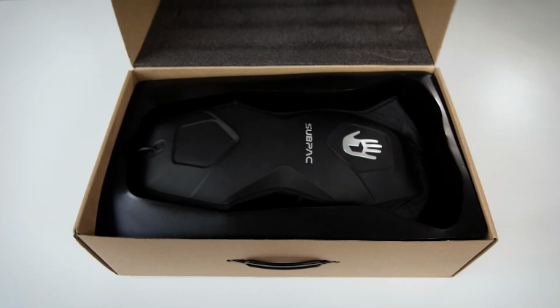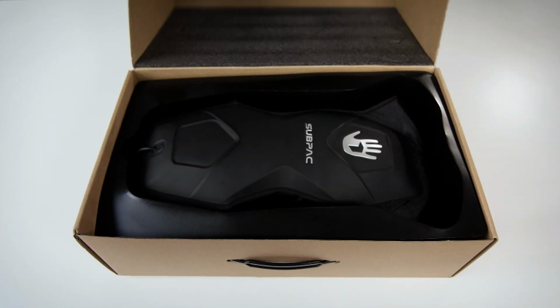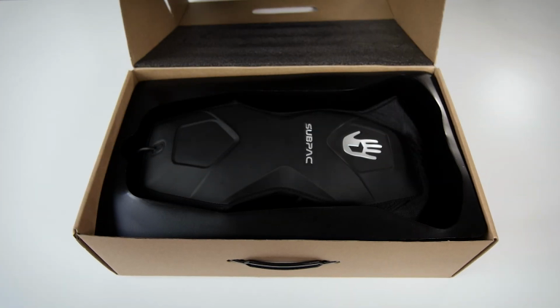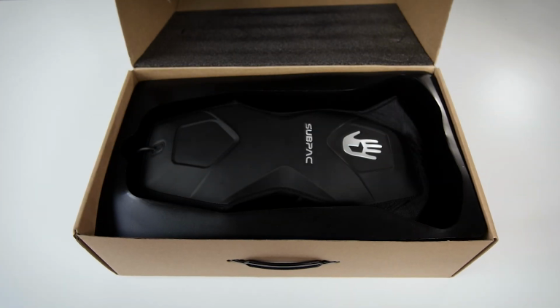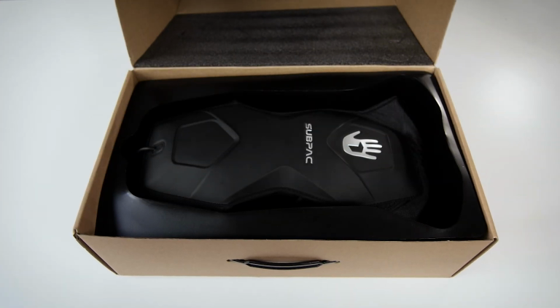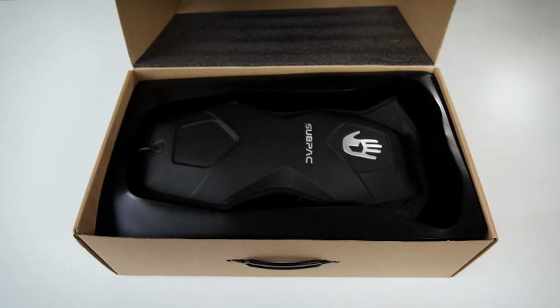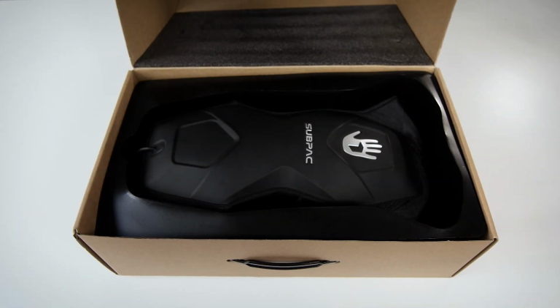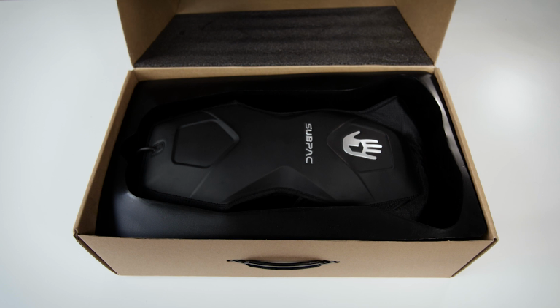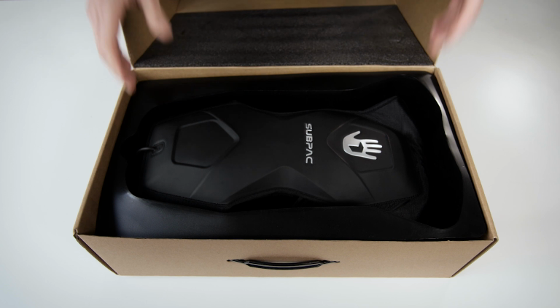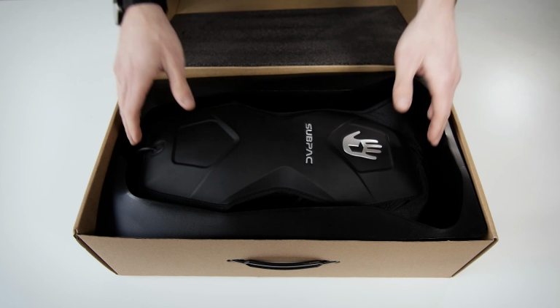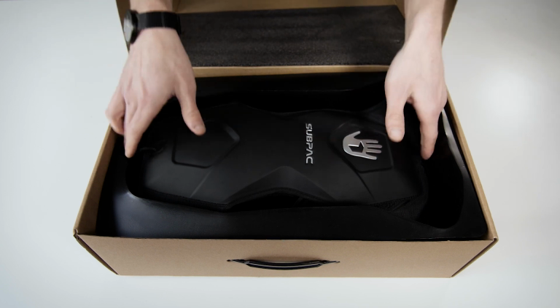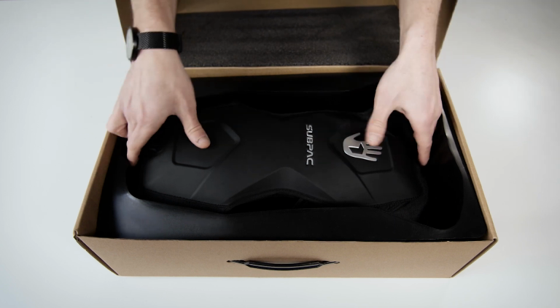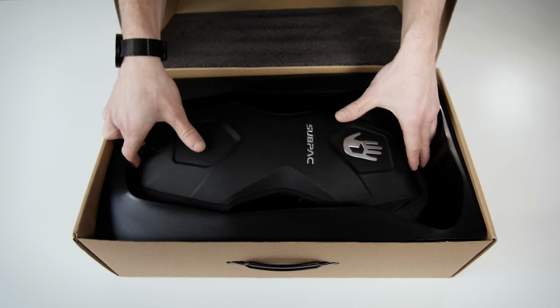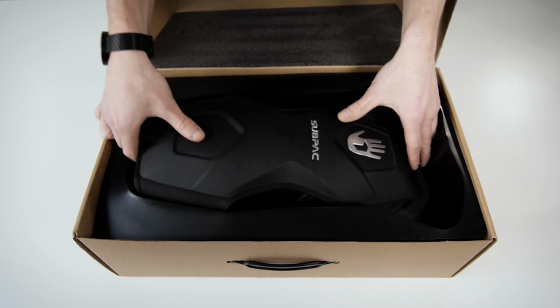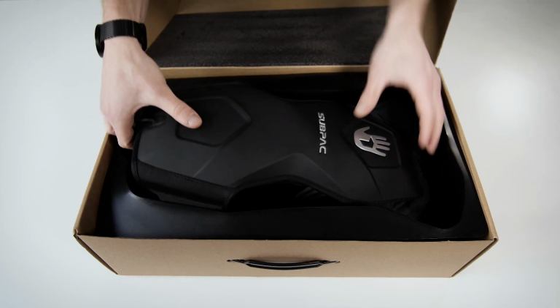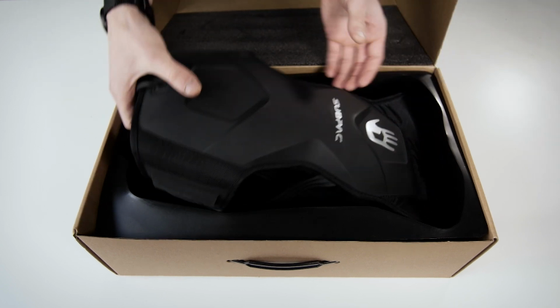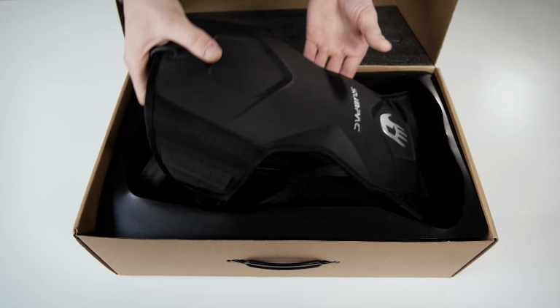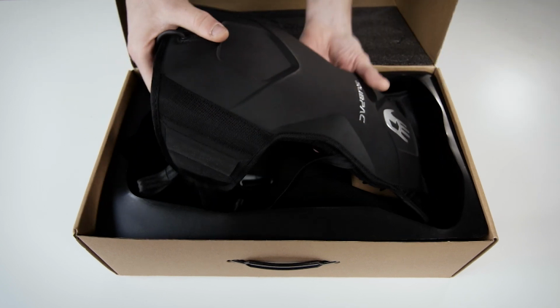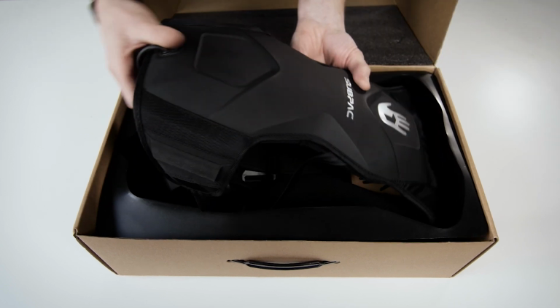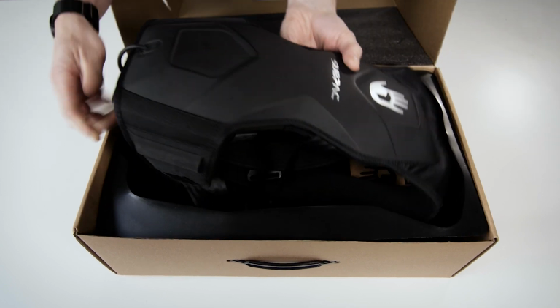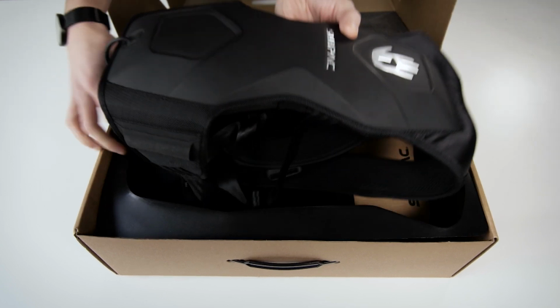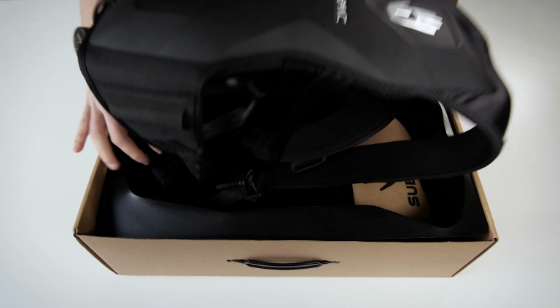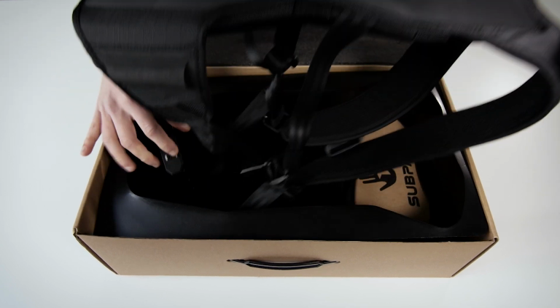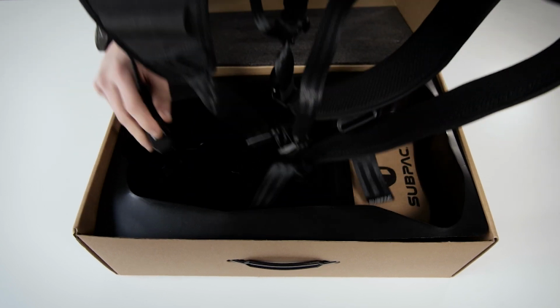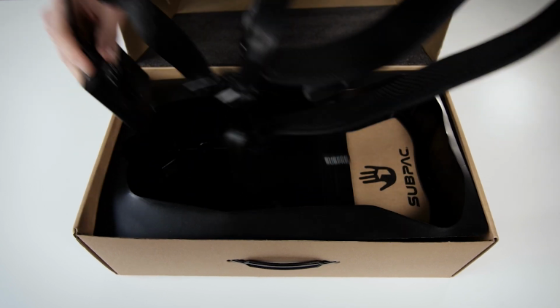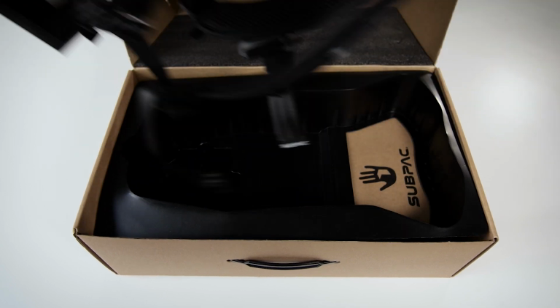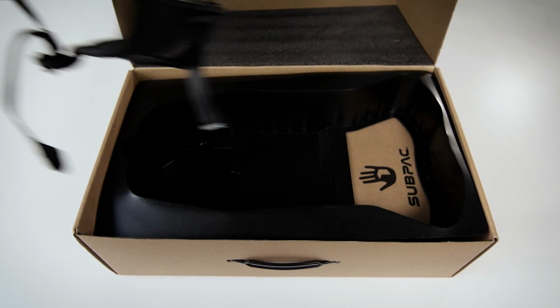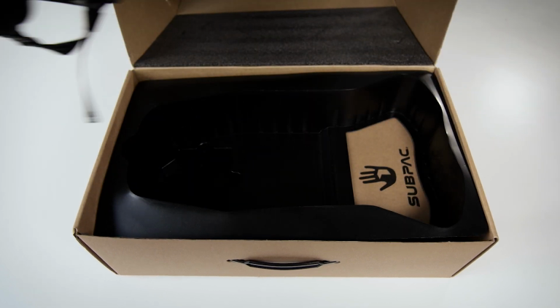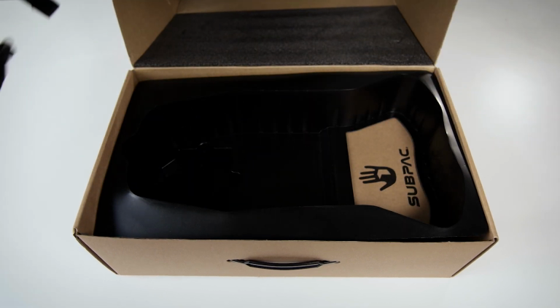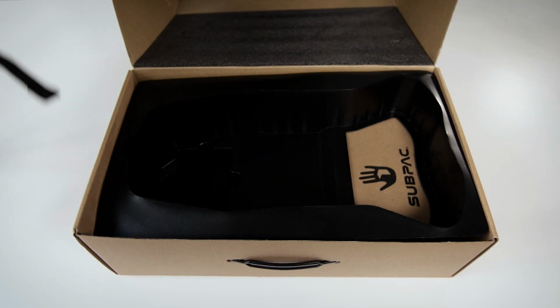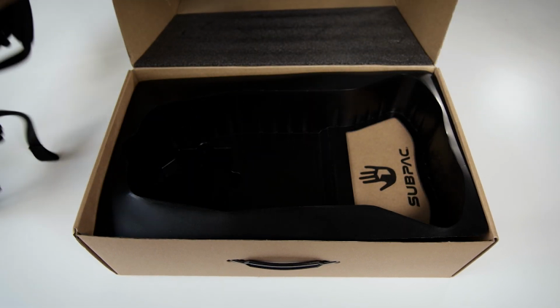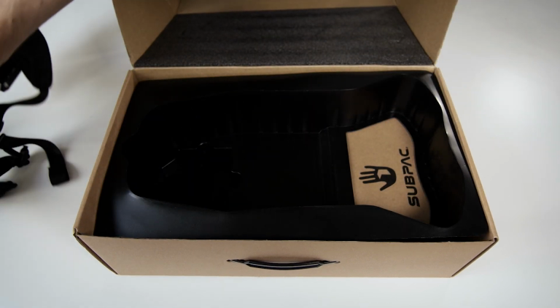There's your brand new subpack M2X. We'll just put this over to the side for now.